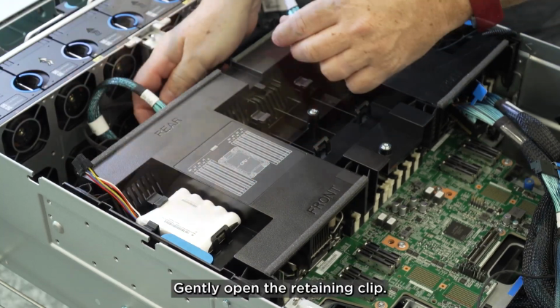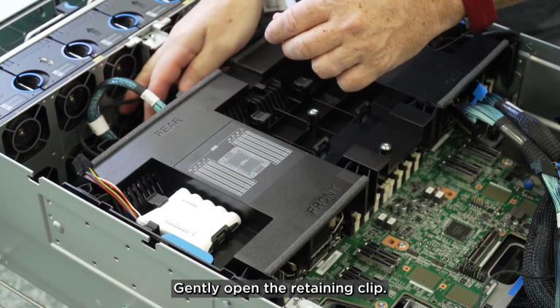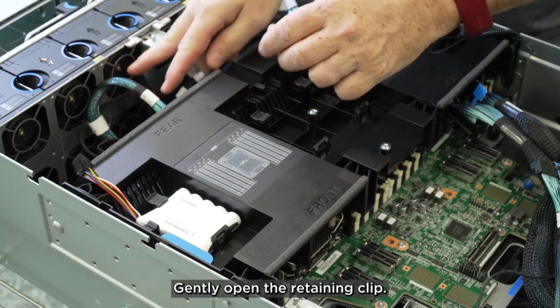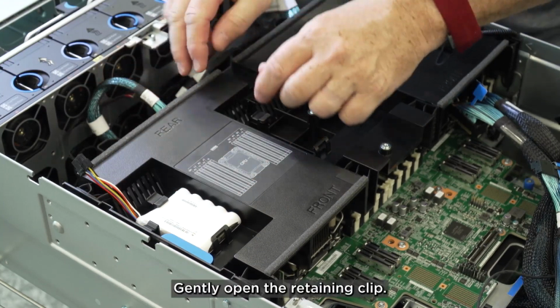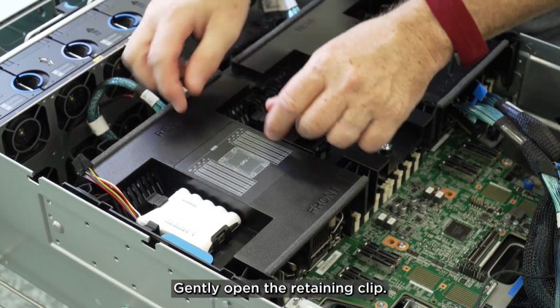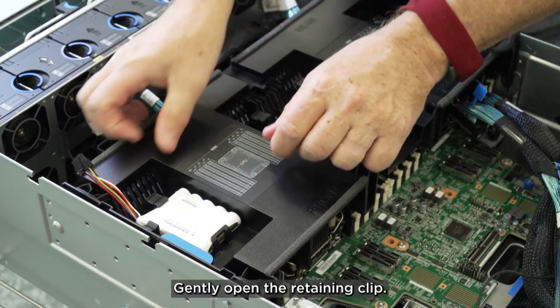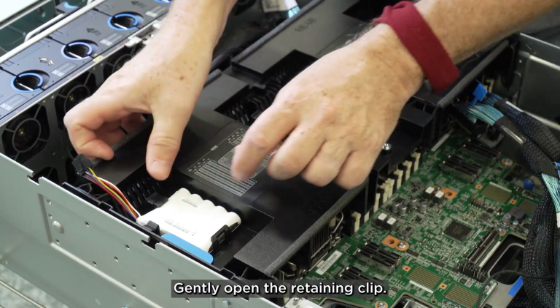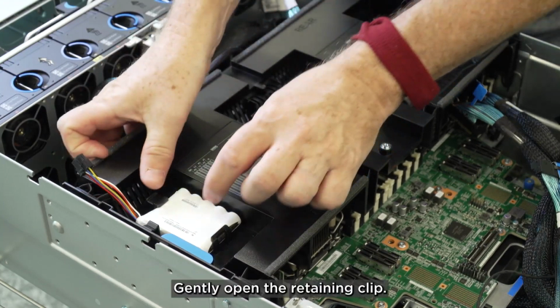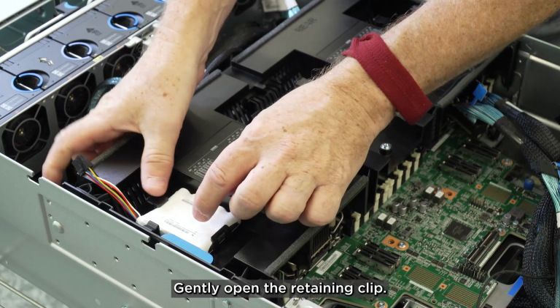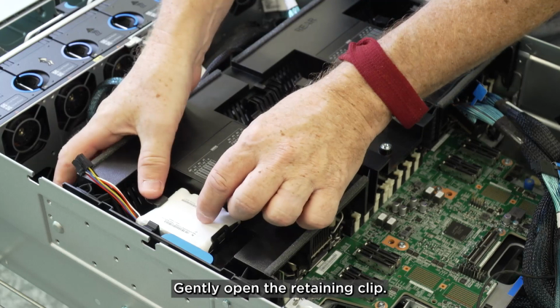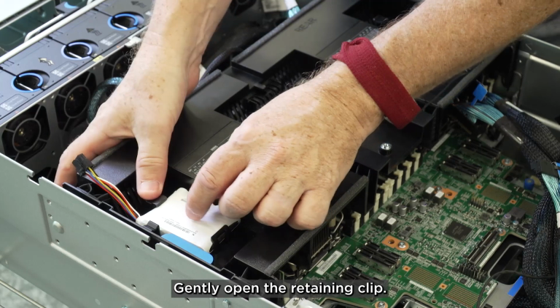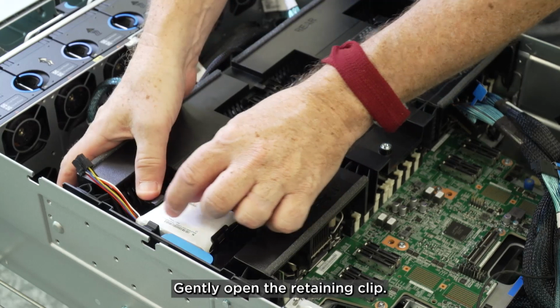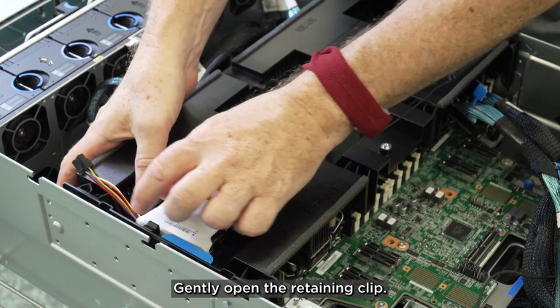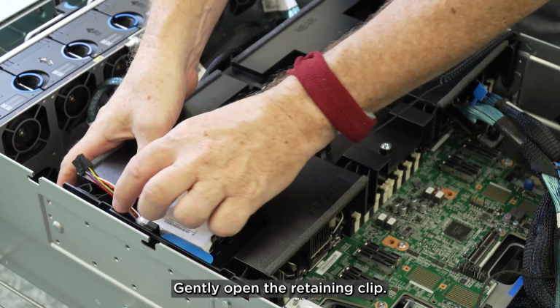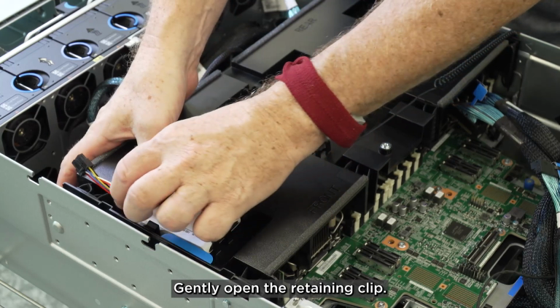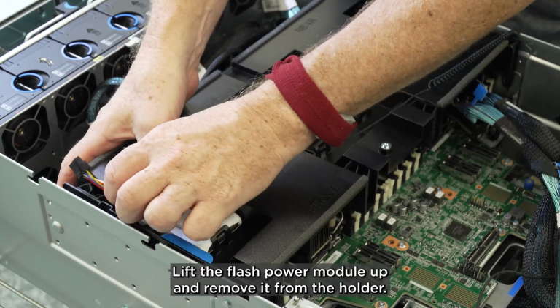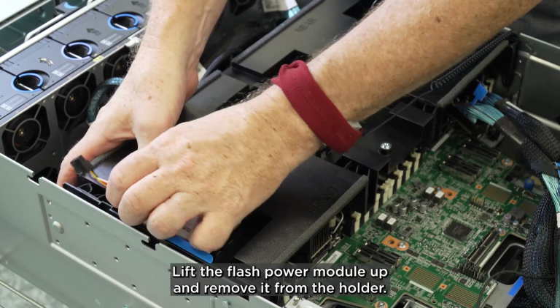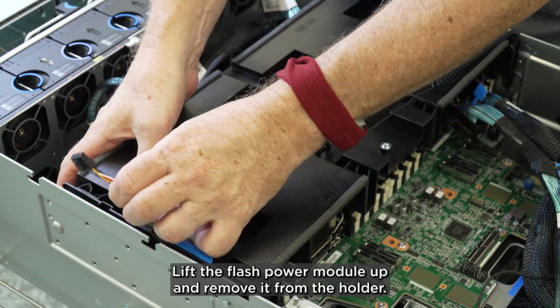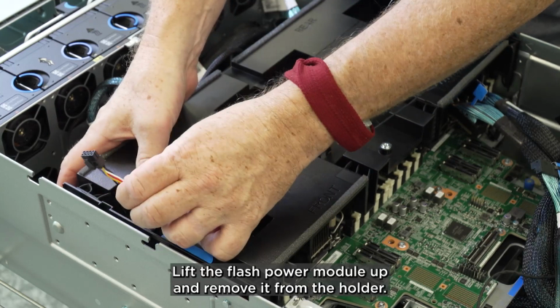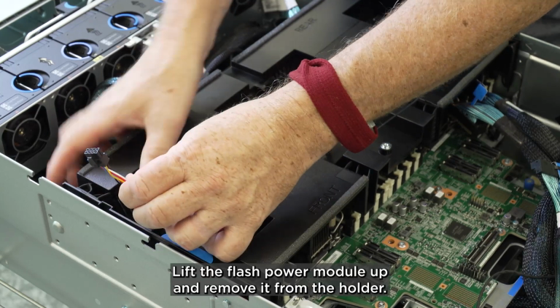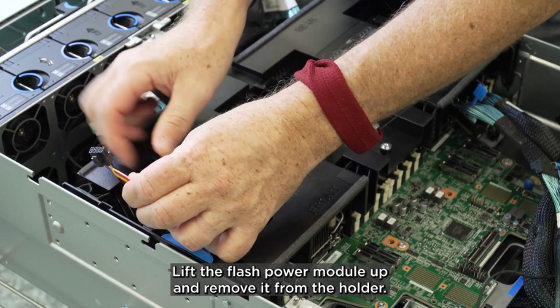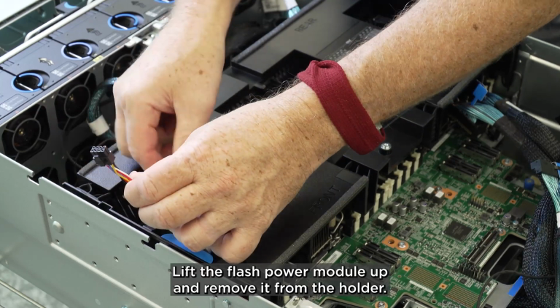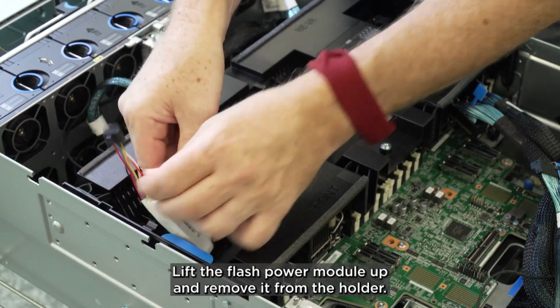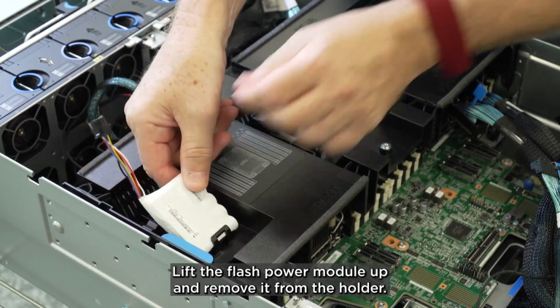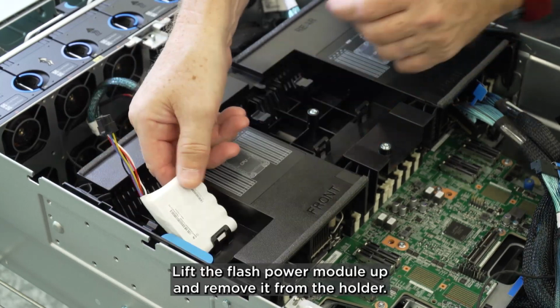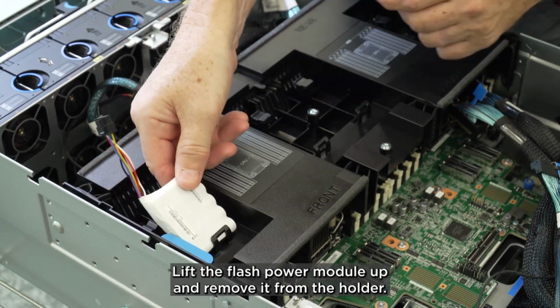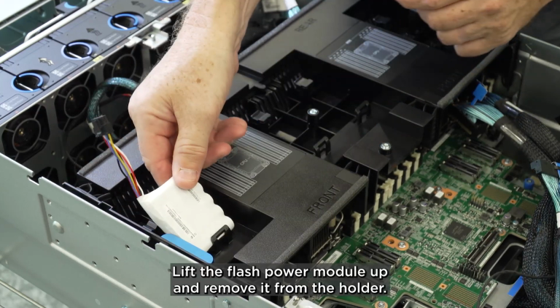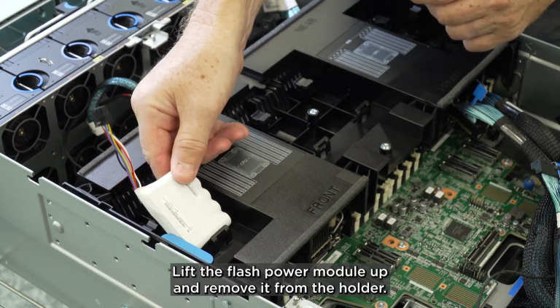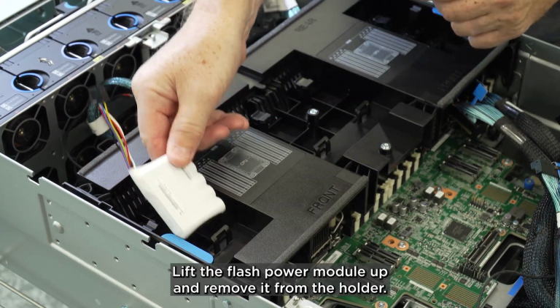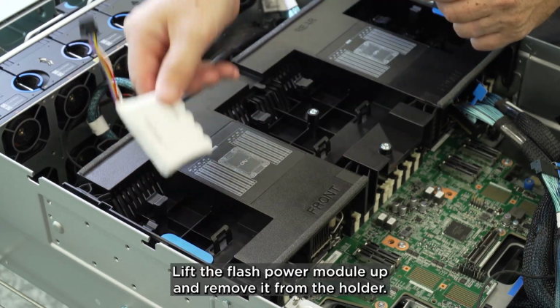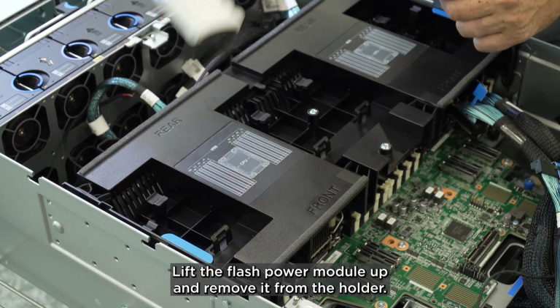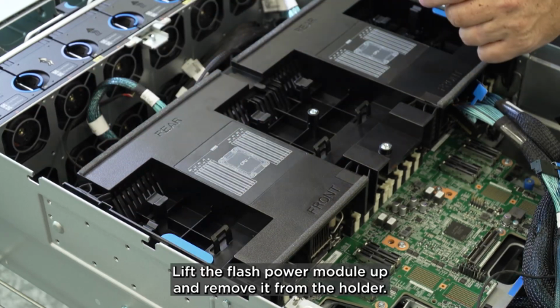Gently open the retaining clip. Lift the Flash Power Module up and remove it from the holder.